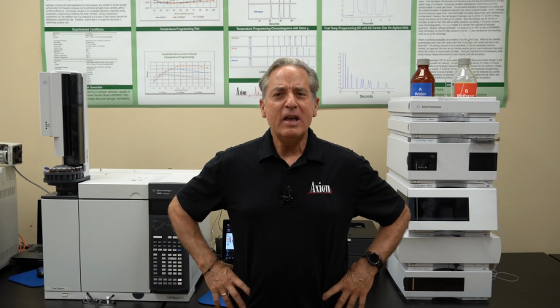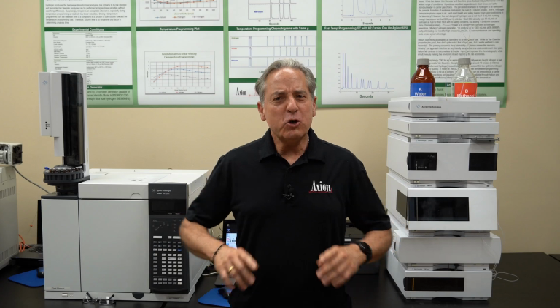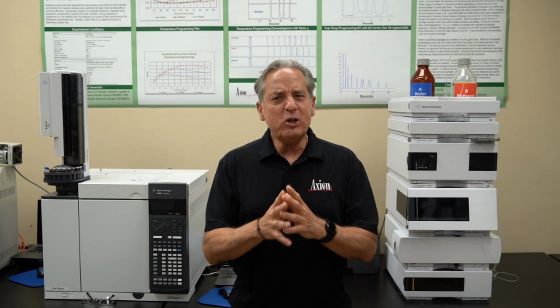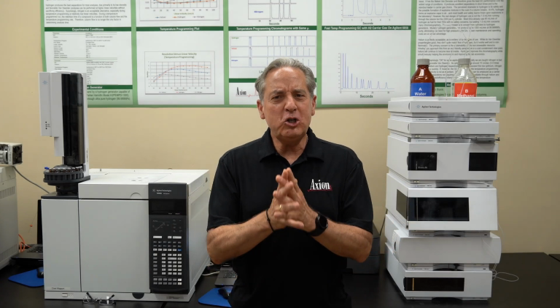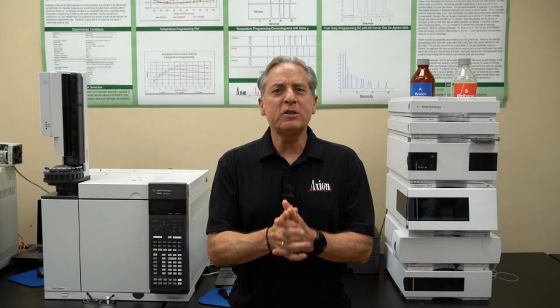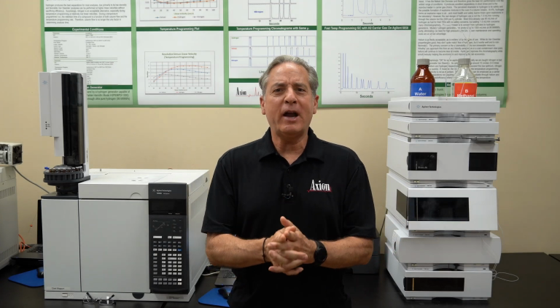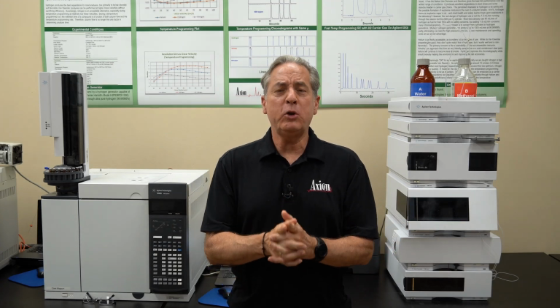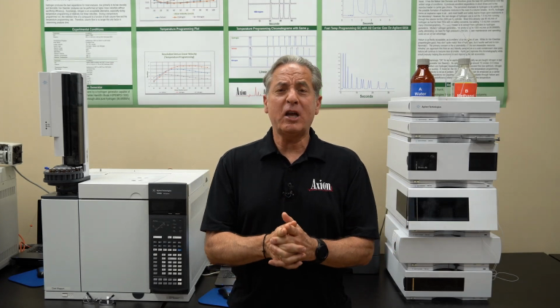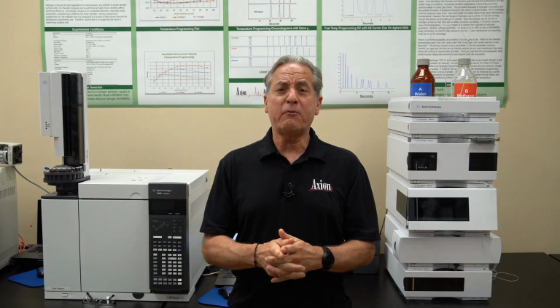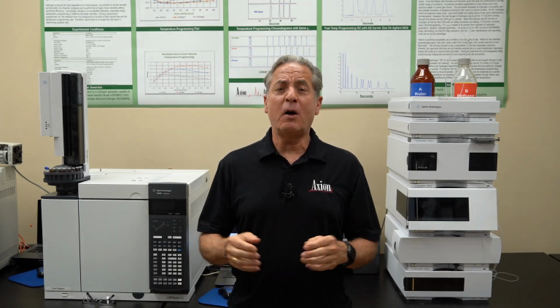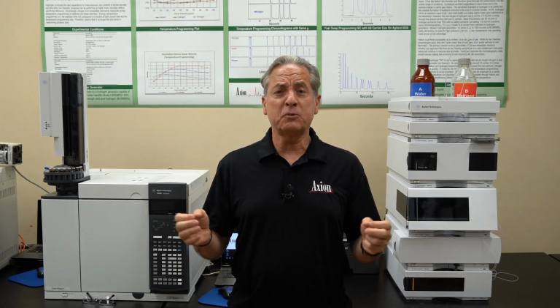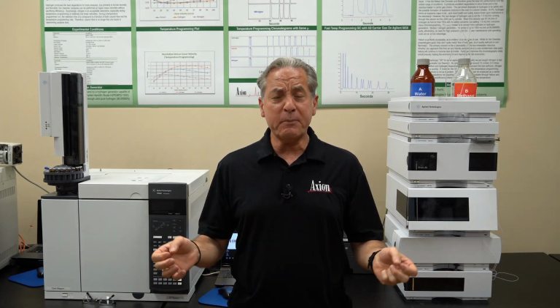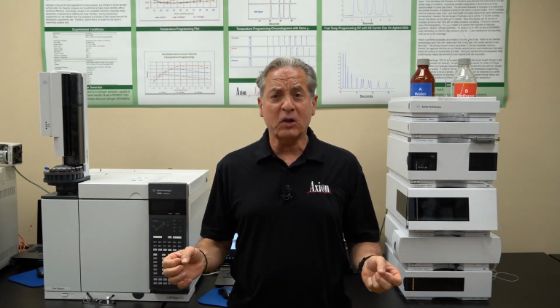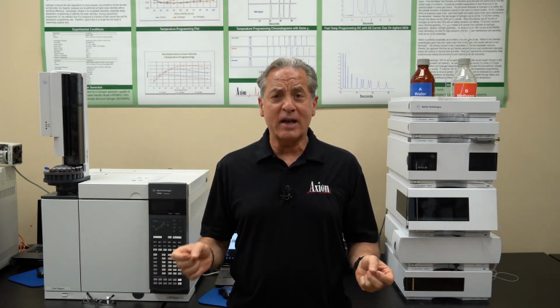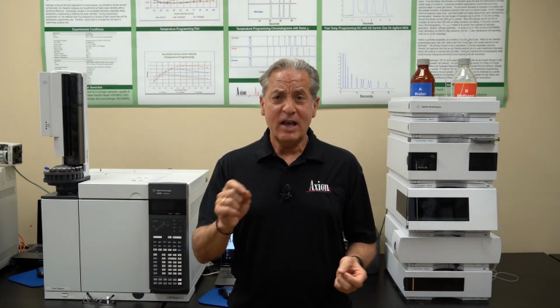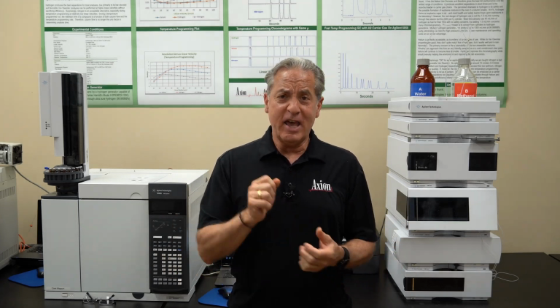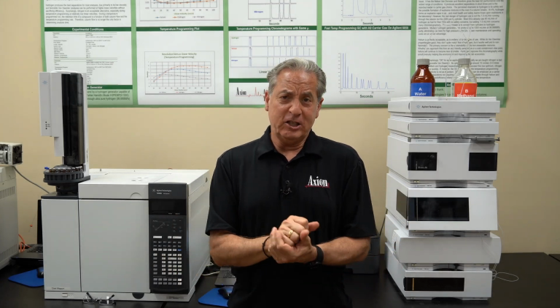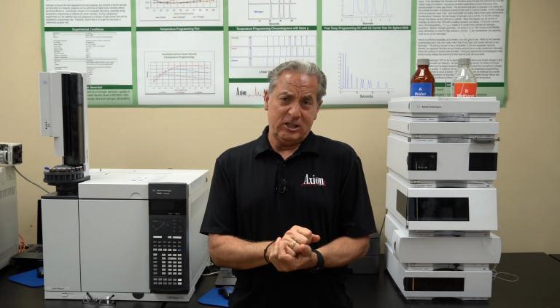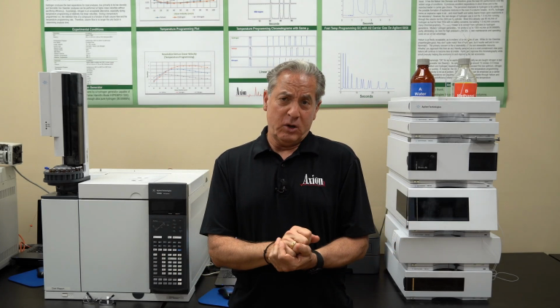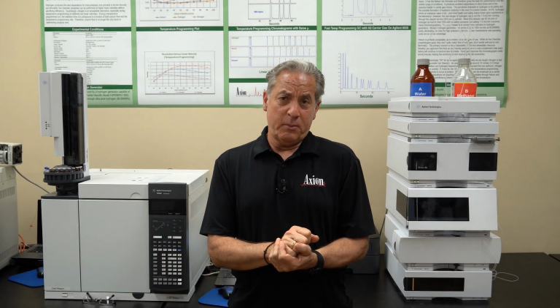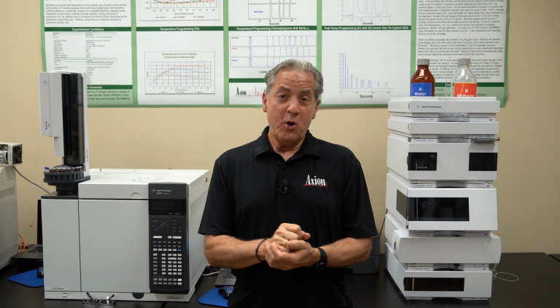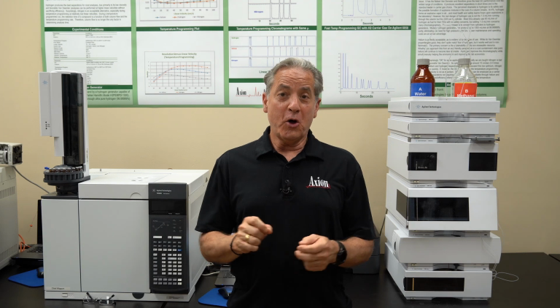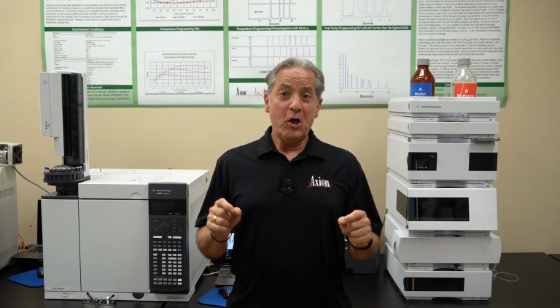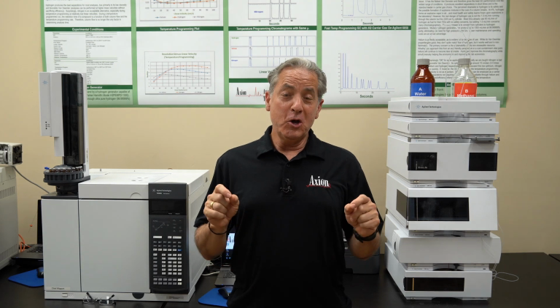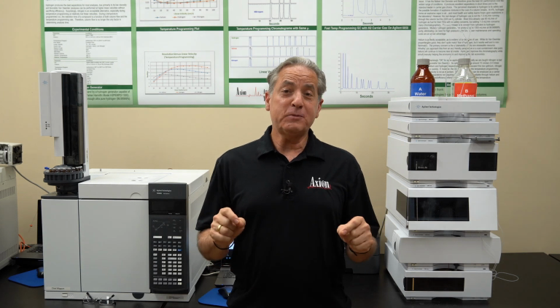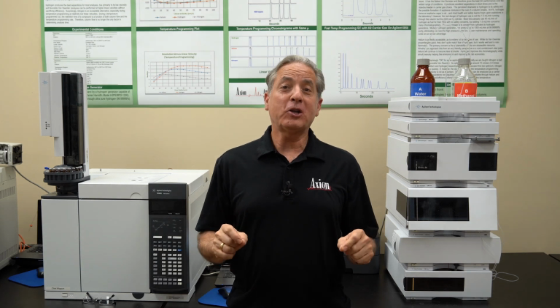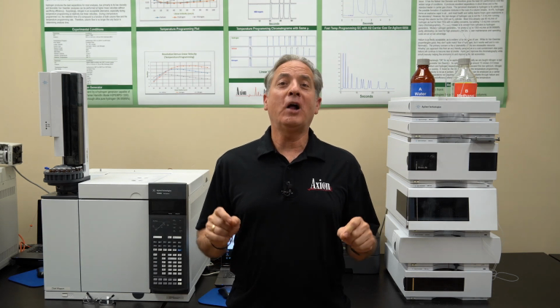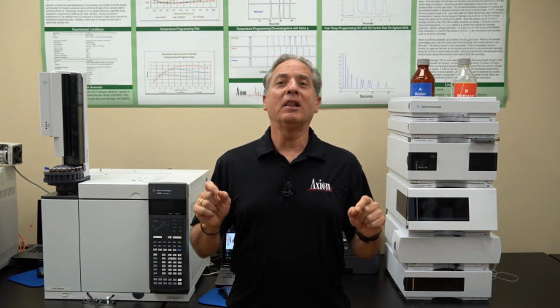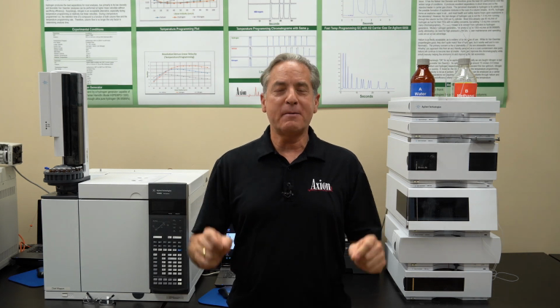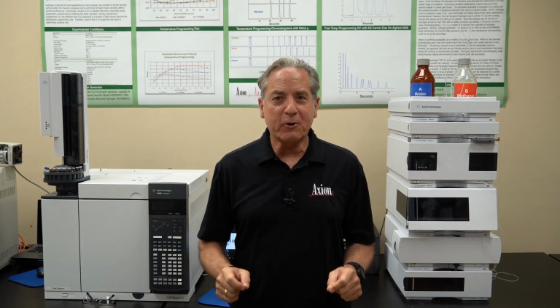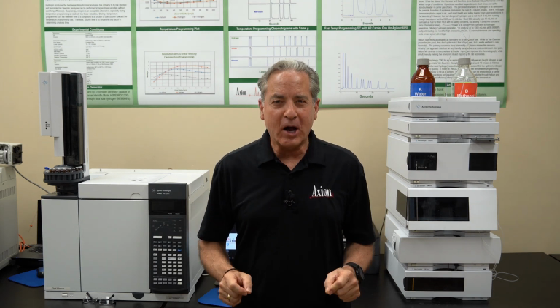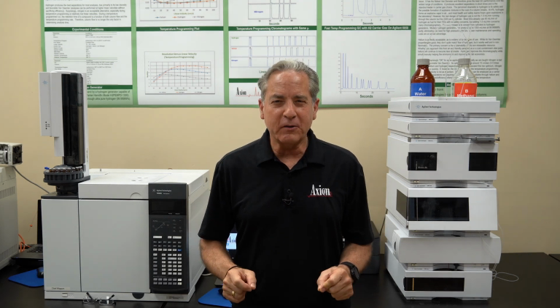What should you expect when you sign up for our most popular class, the LC-GC Bootcamp? Well, you're going to expect to learn a lot about chromatography.